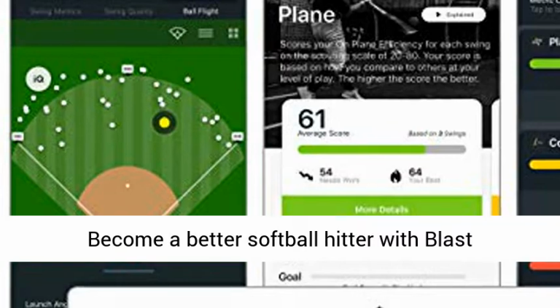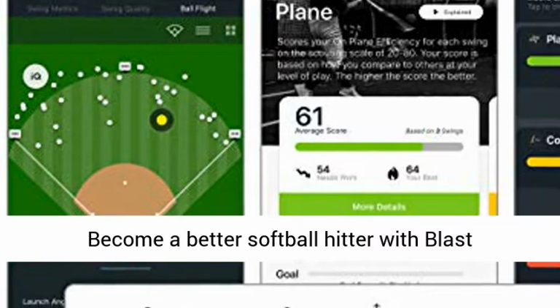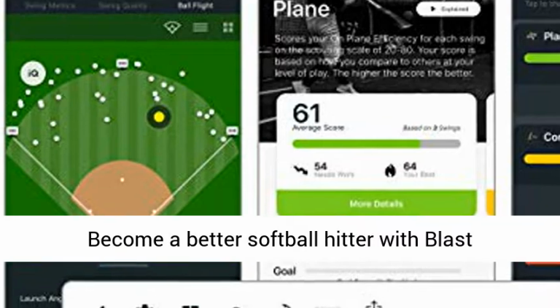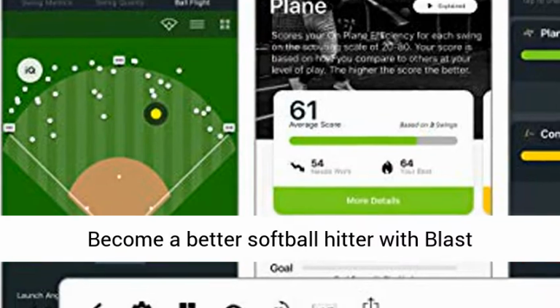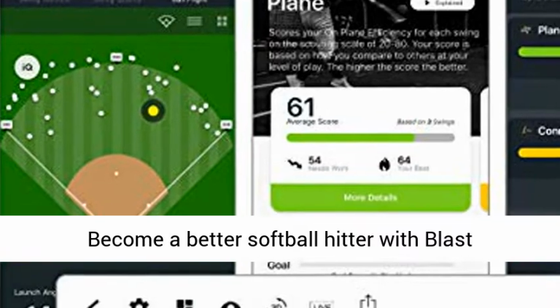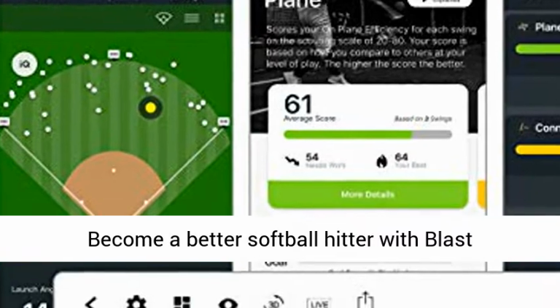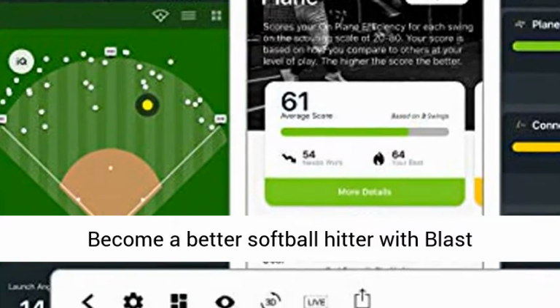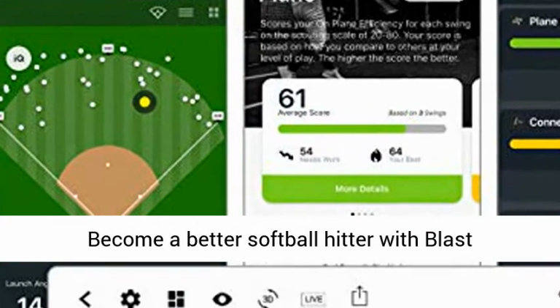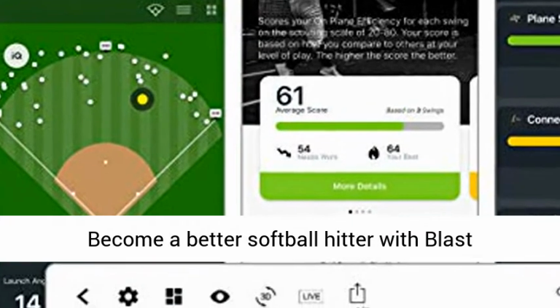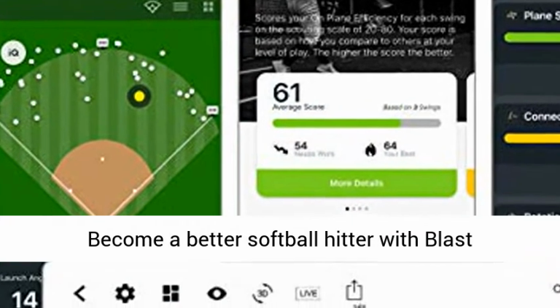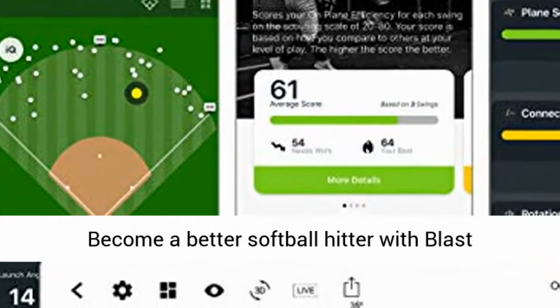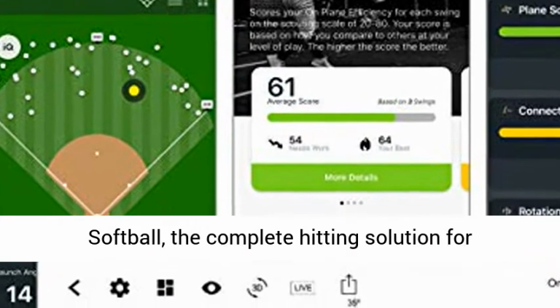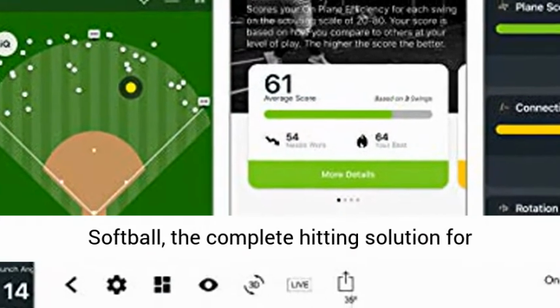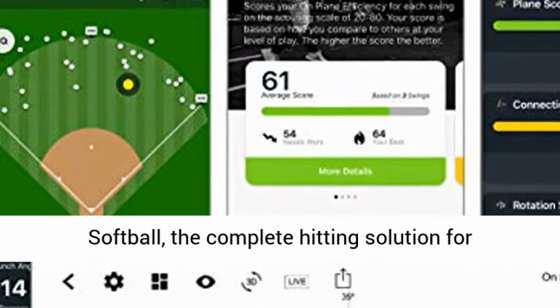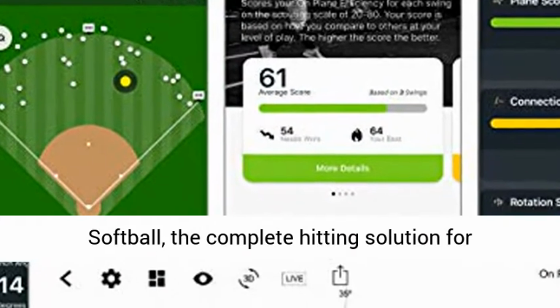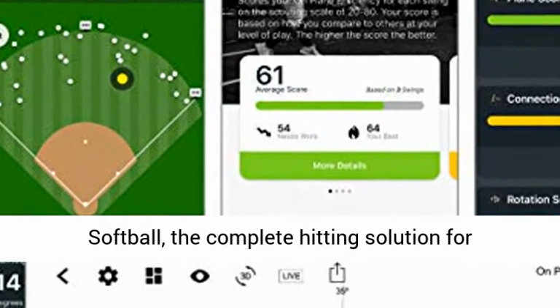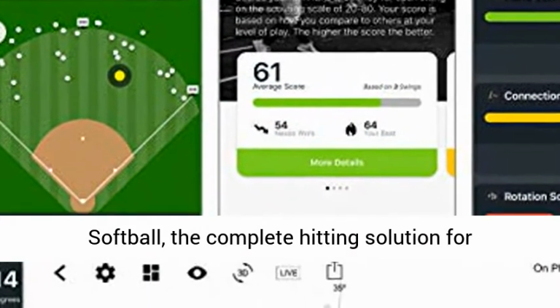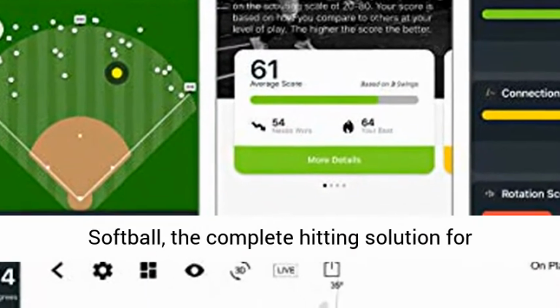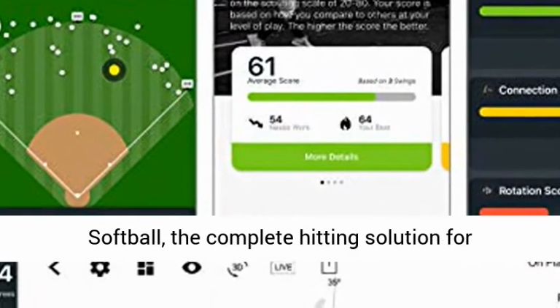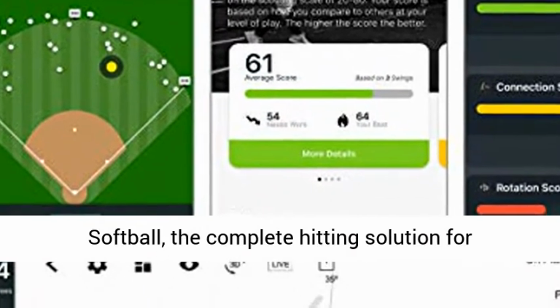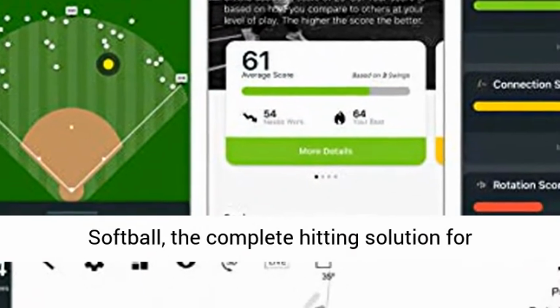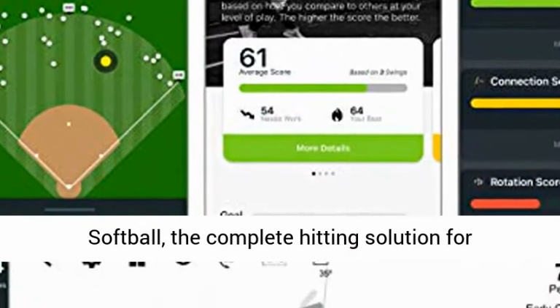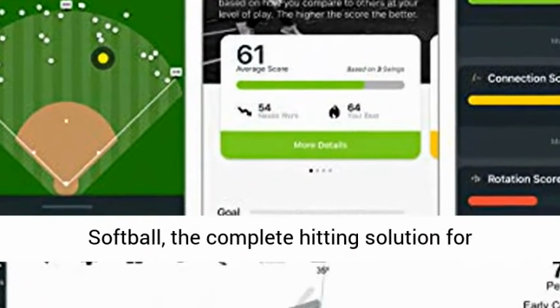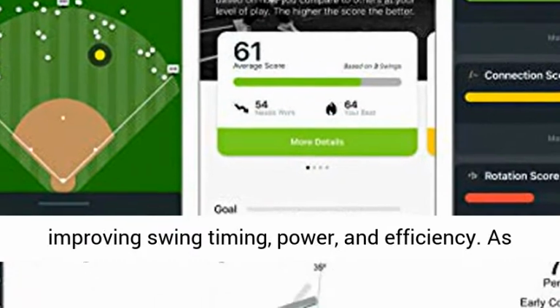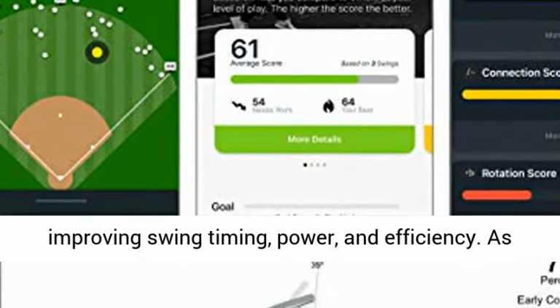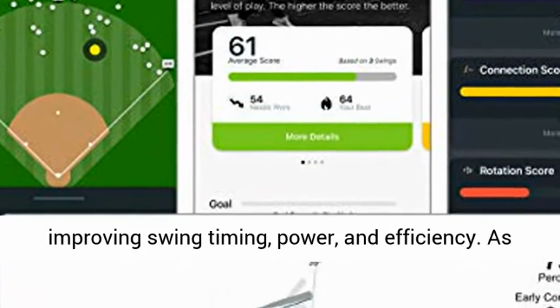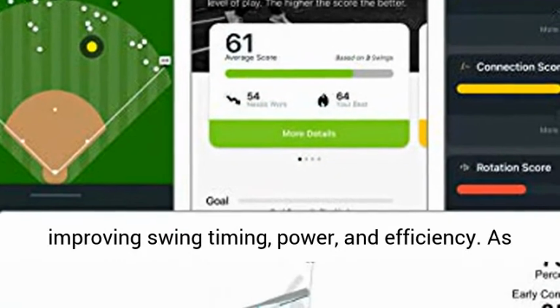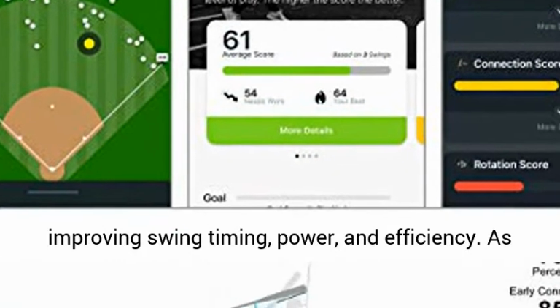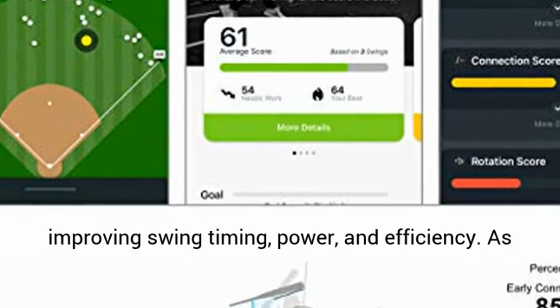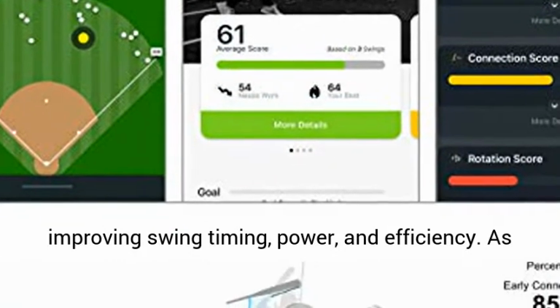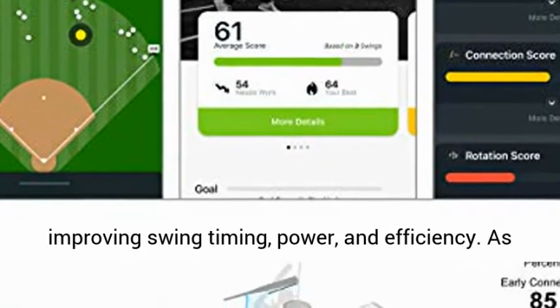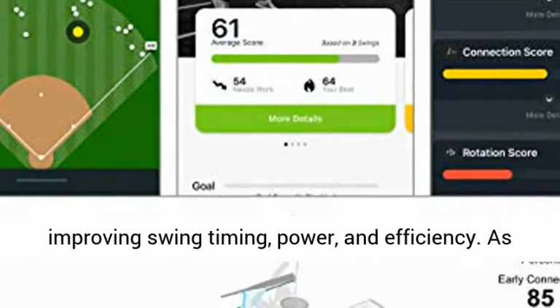Become a better softball hitter with Blast Softball, the complete hitting solution for improving swing timing, power, and efficiency.